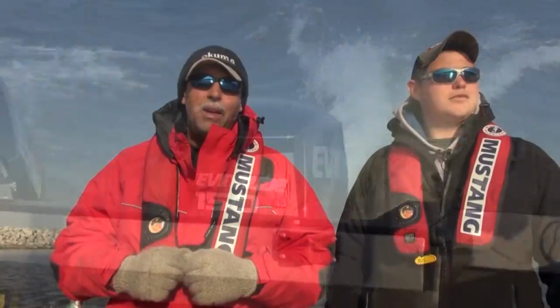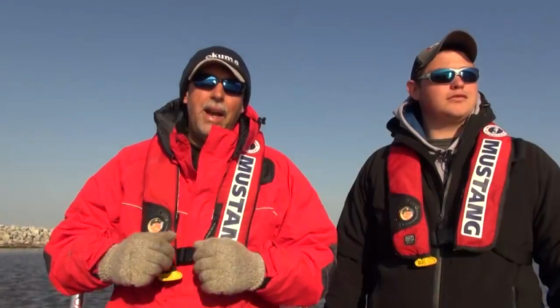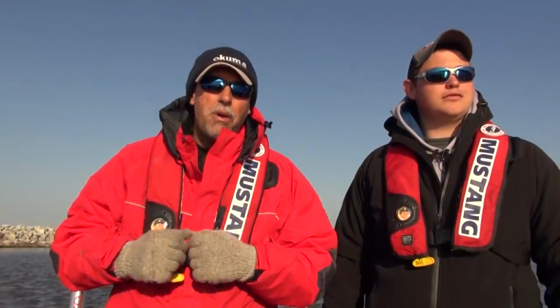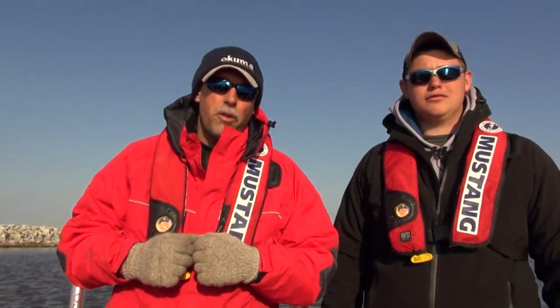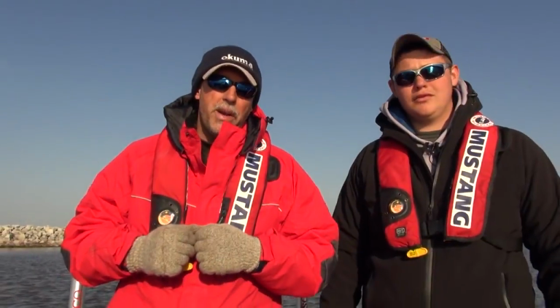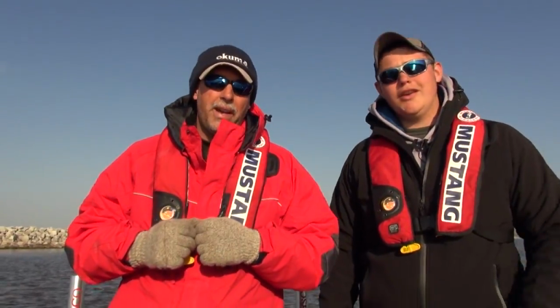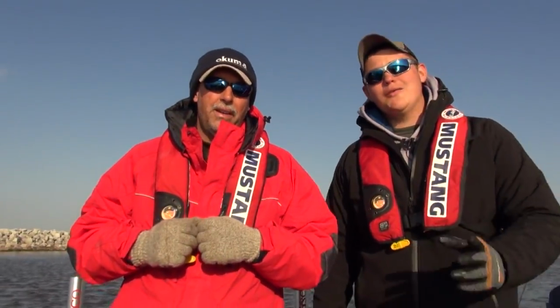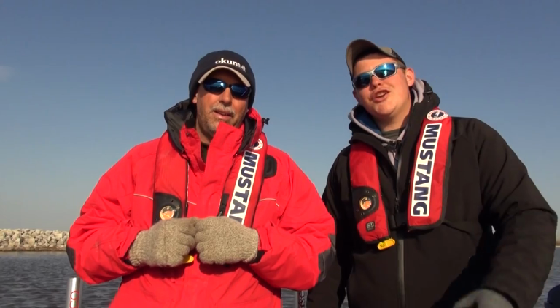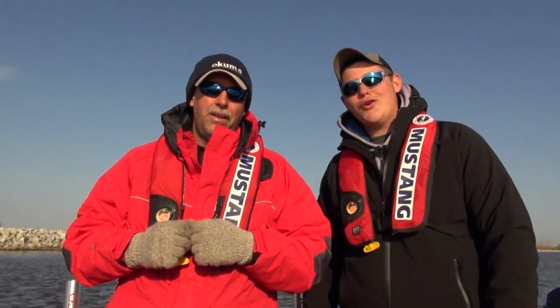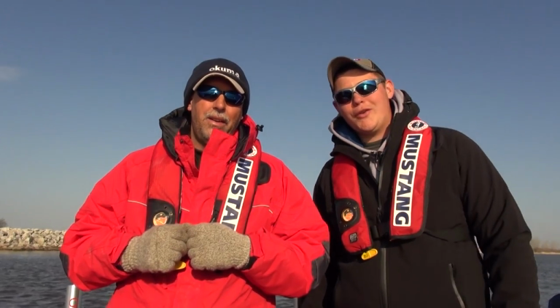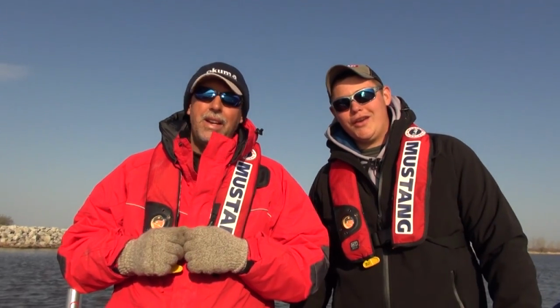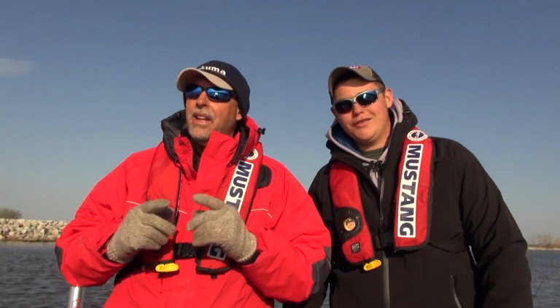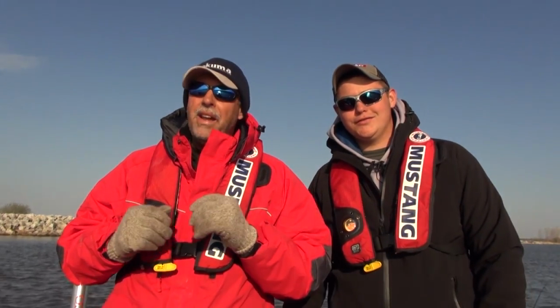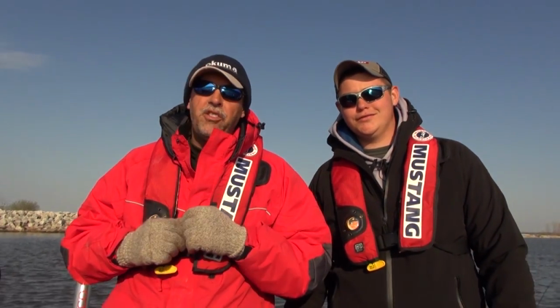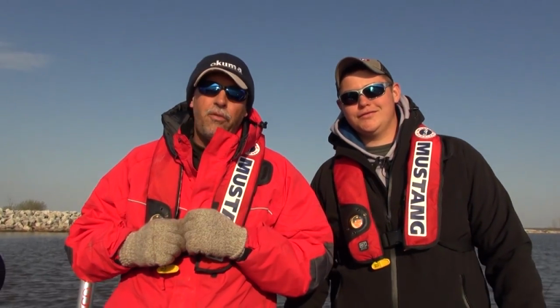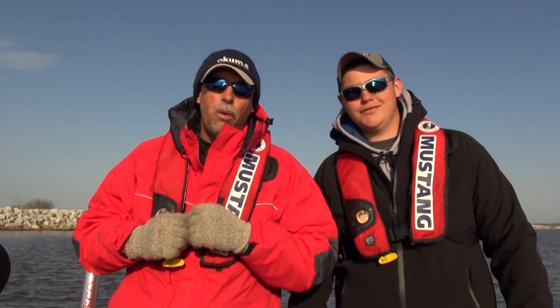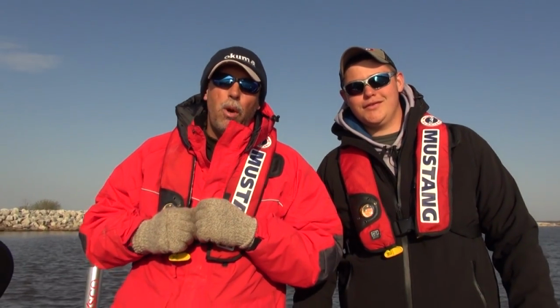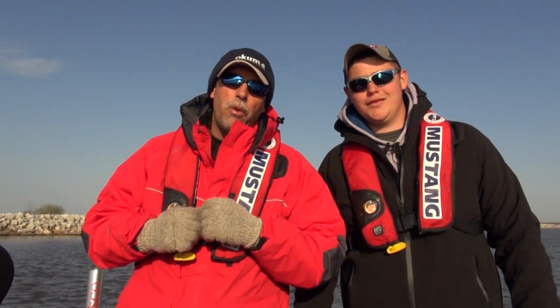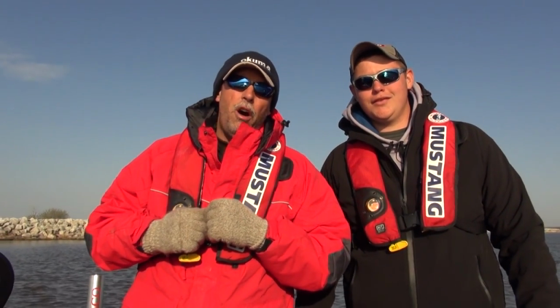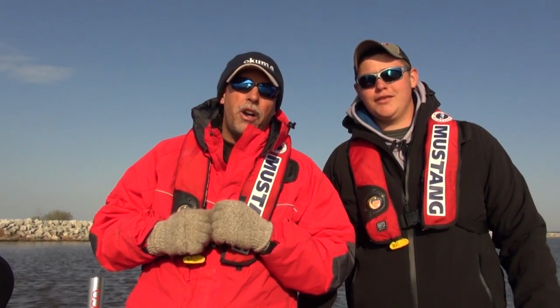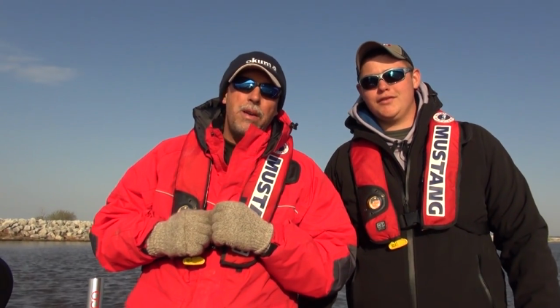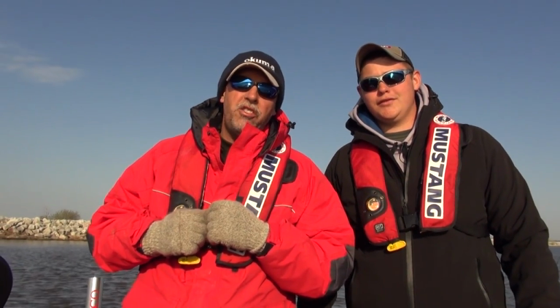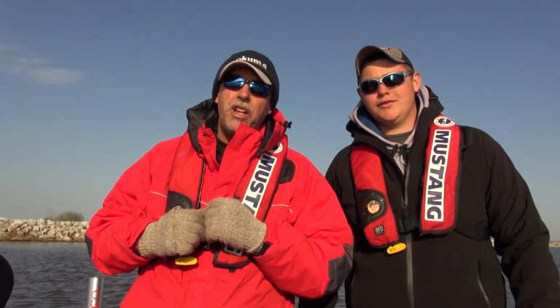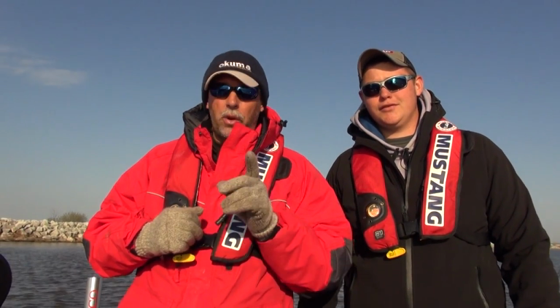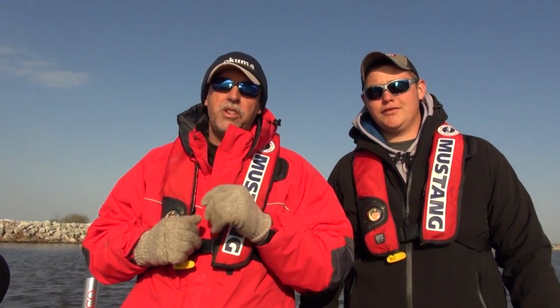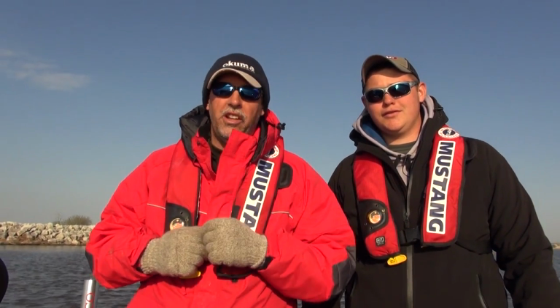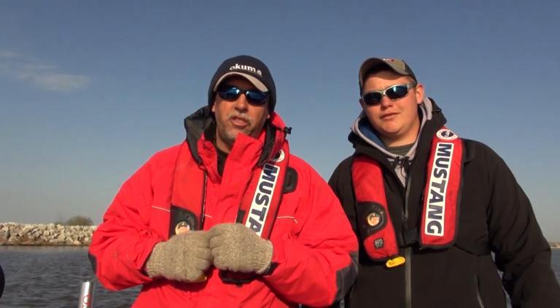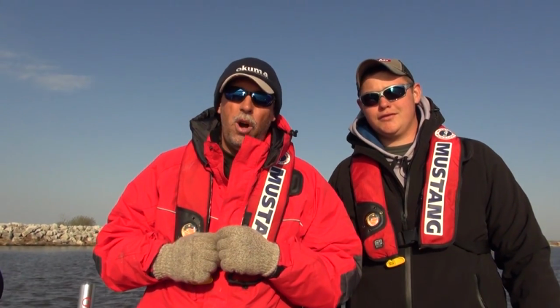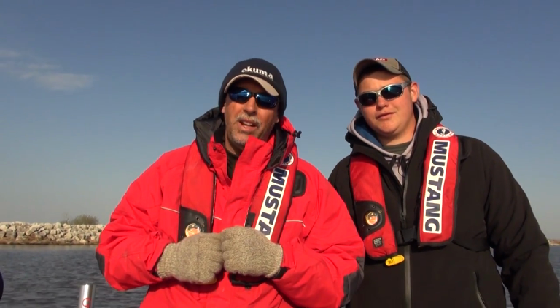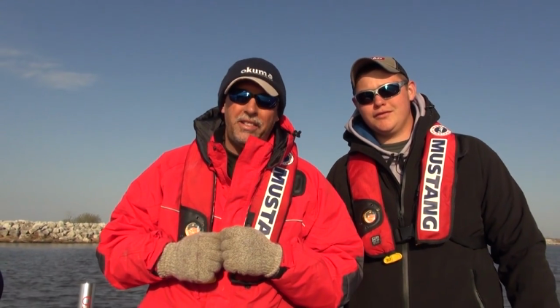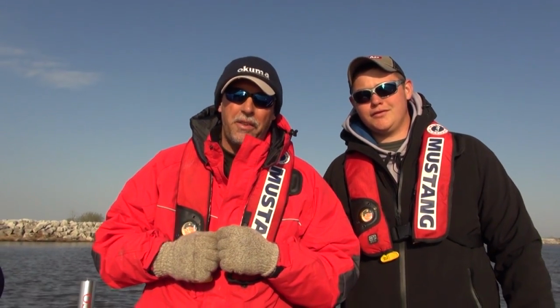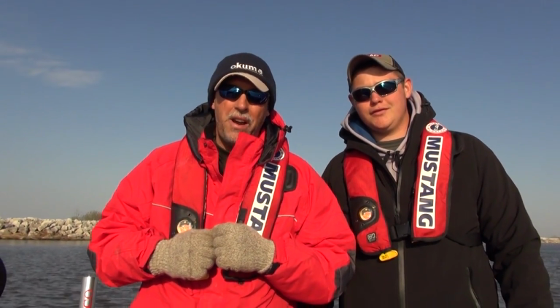Hey, I'm Mark Romanak. And I'm Jake Romanak. Today on Fishing 411, we're at All Grain, Michigan. We're going to be chasing some walleye. Stick around.